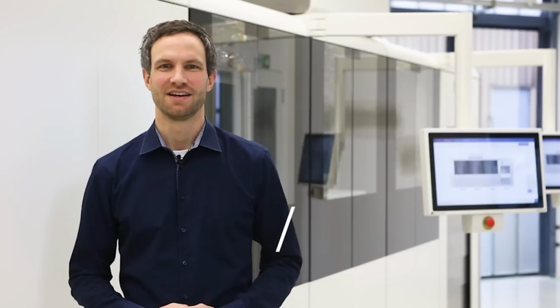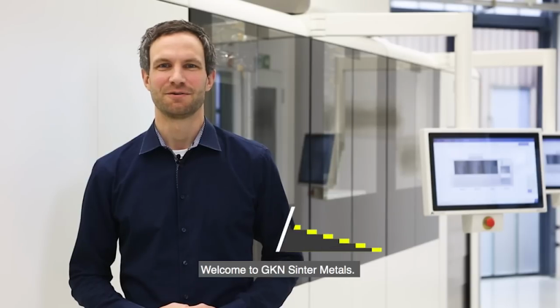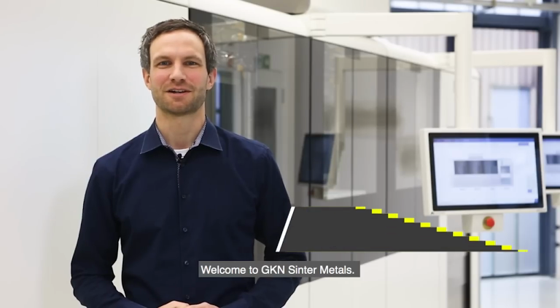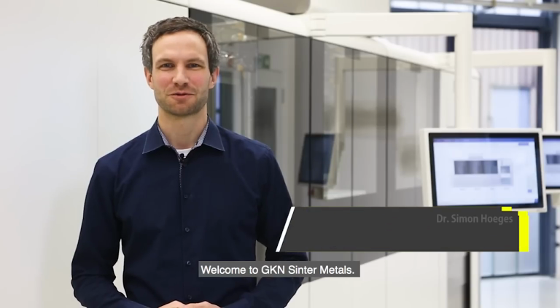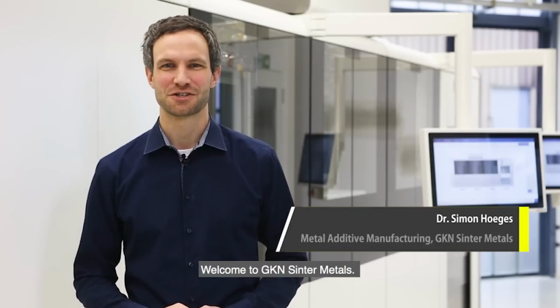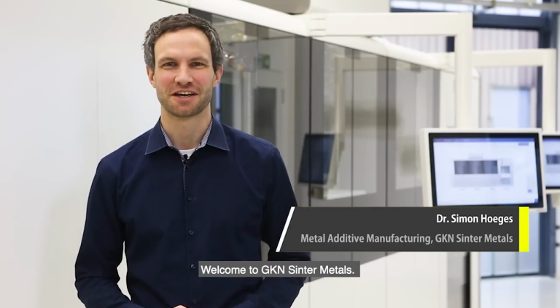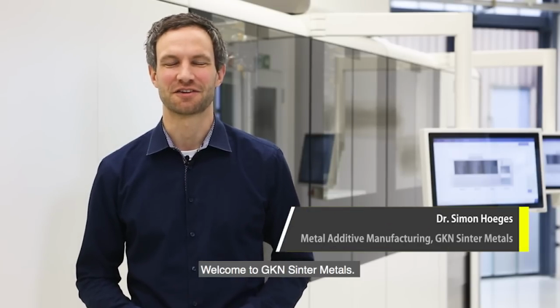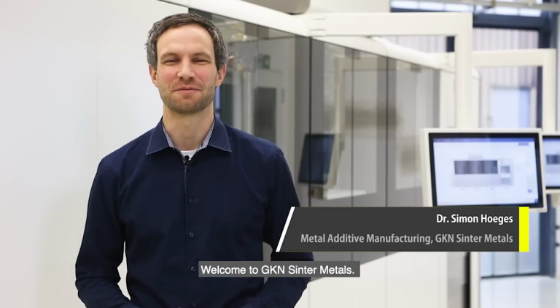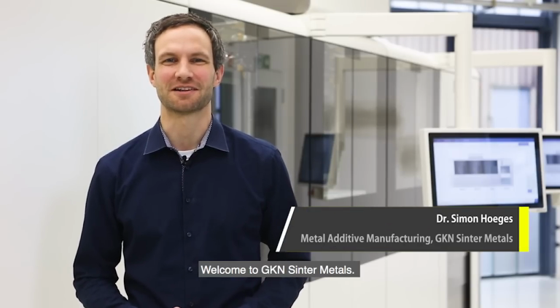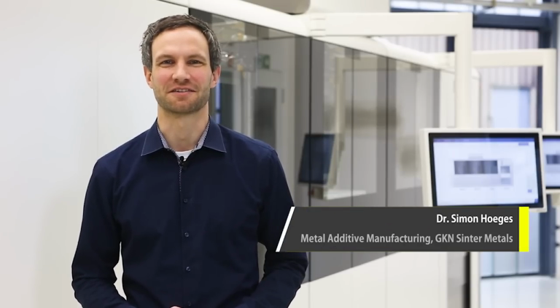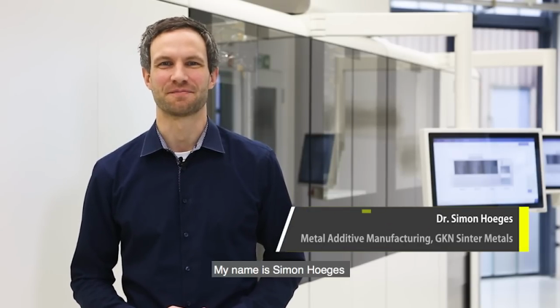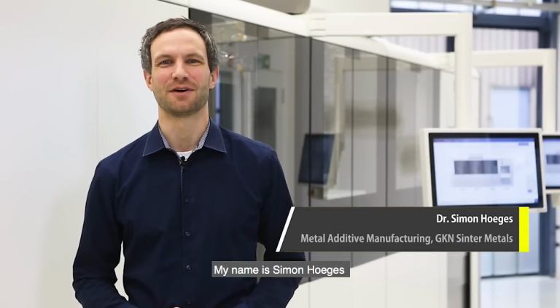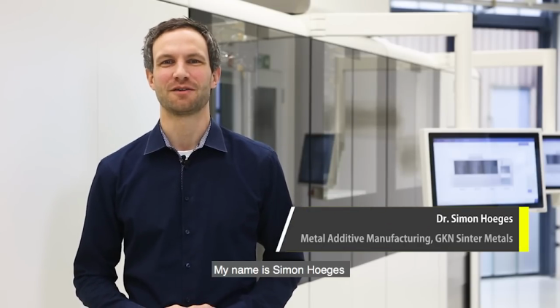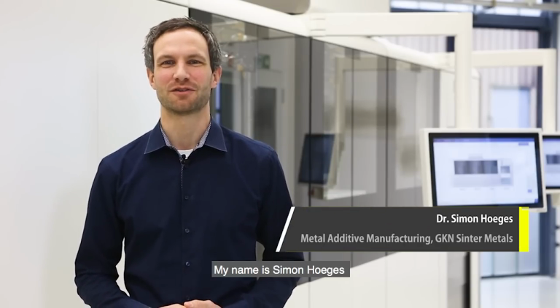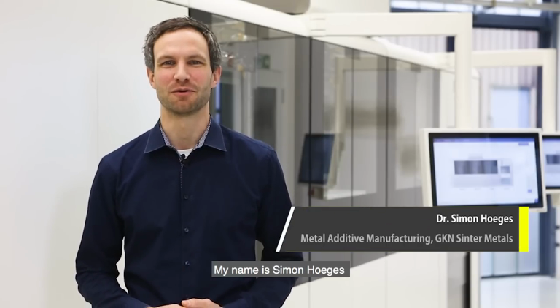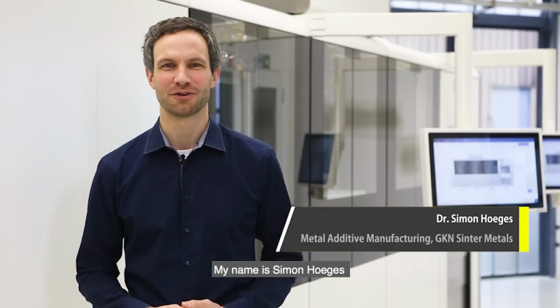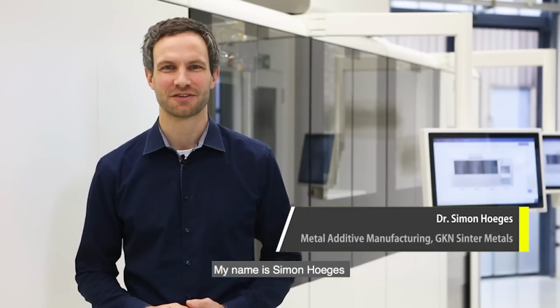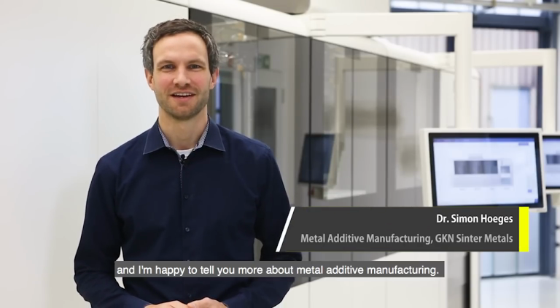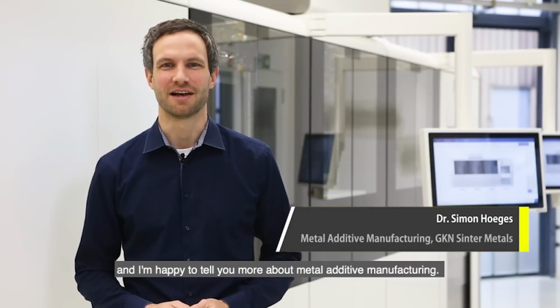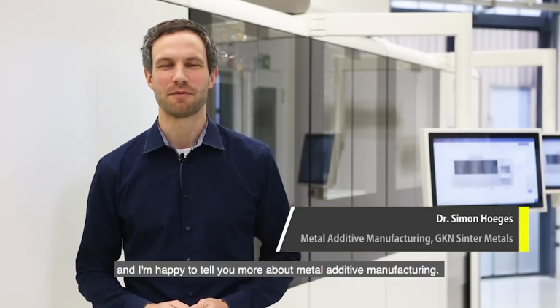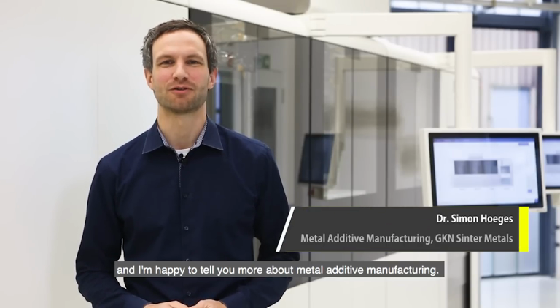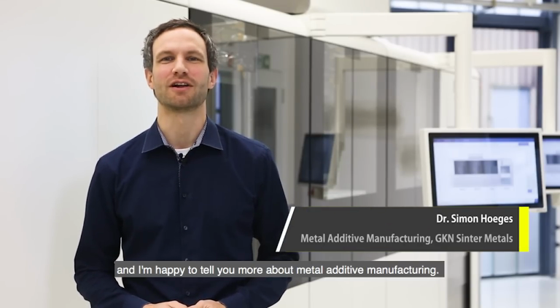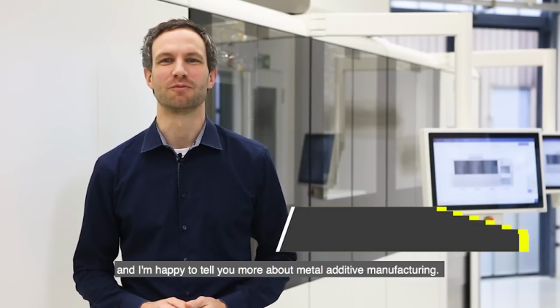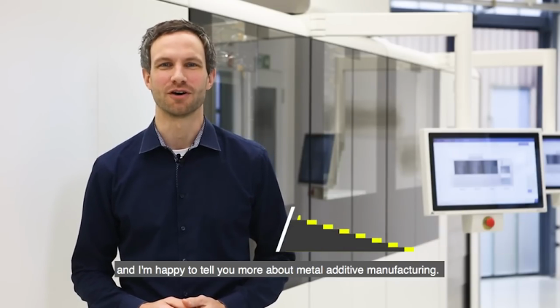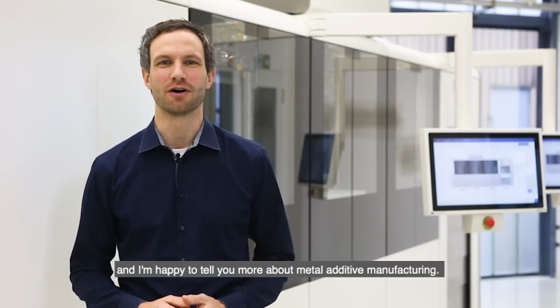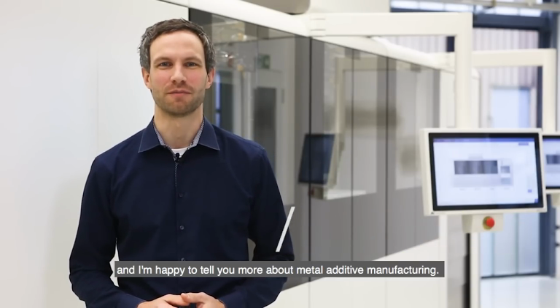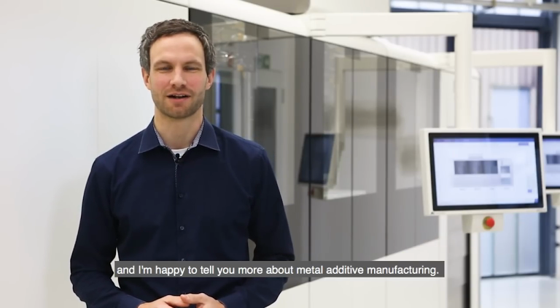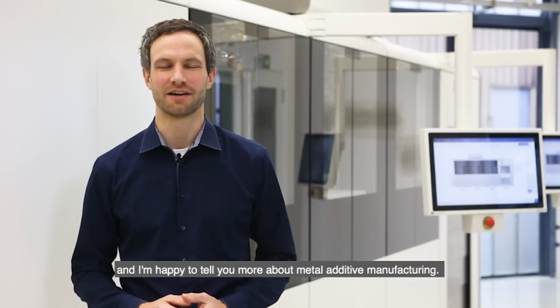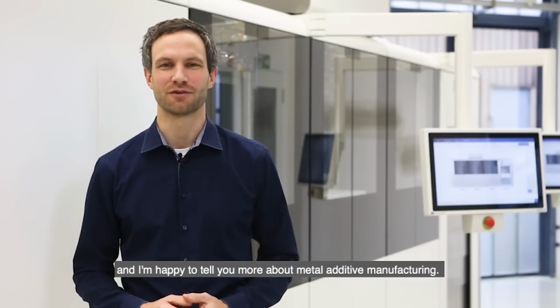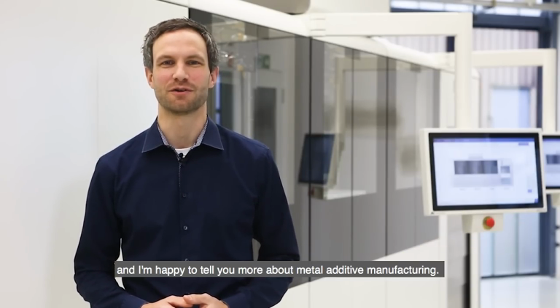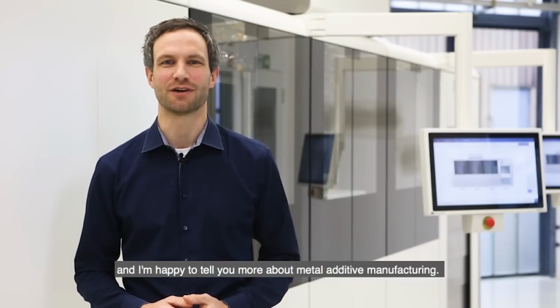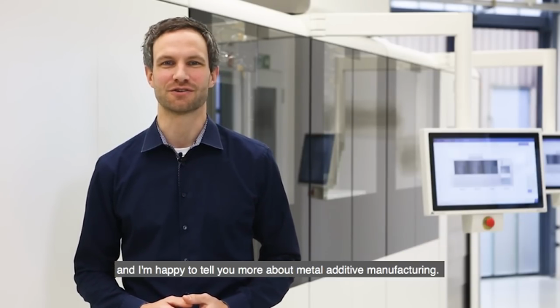Welcome to GKN SinterMetals. My name is Simon Hoeges and I'm happy to tell you more about metal additive manufacturing.